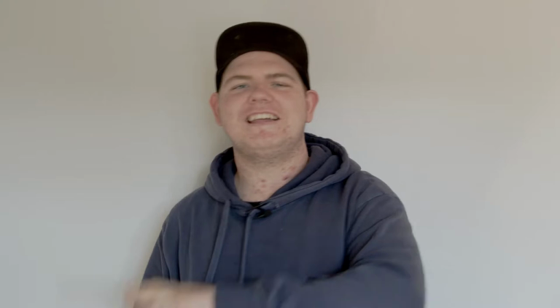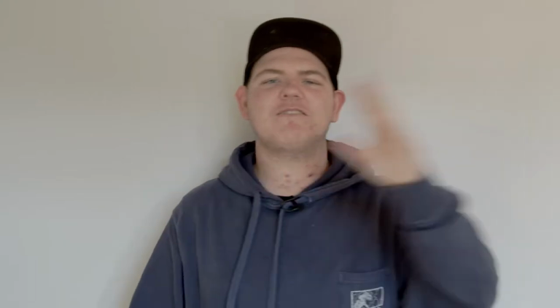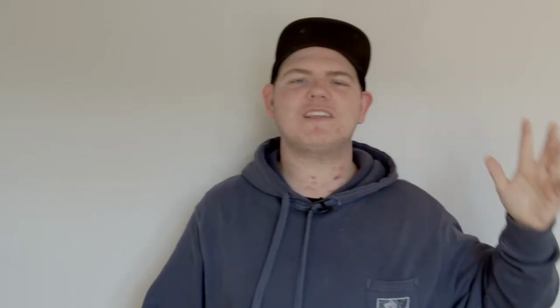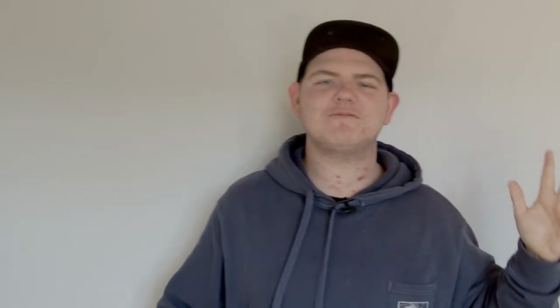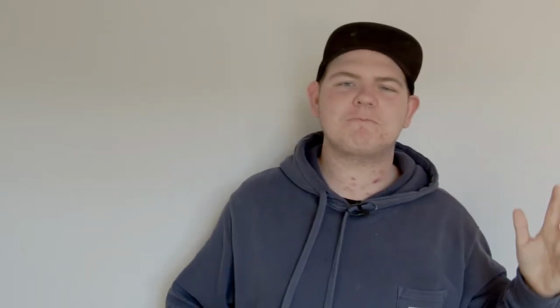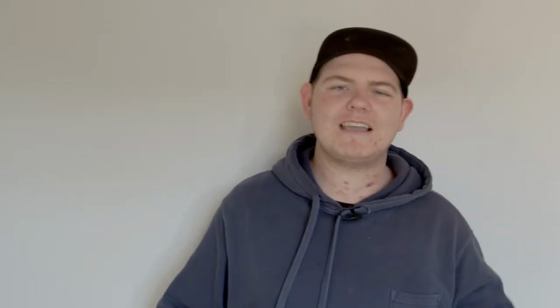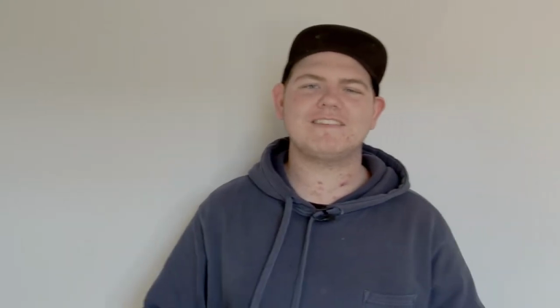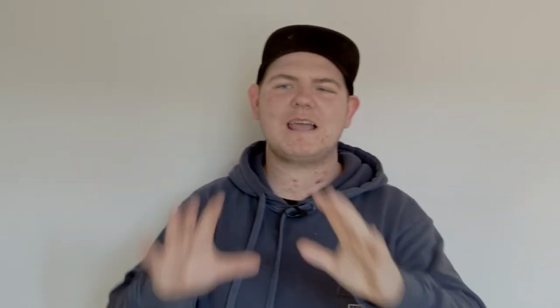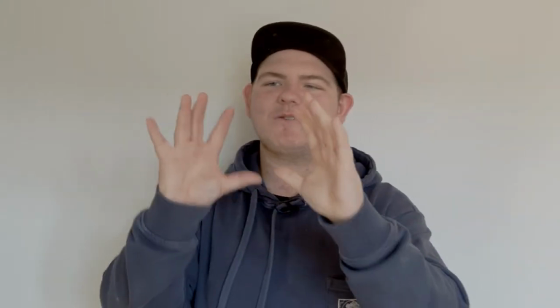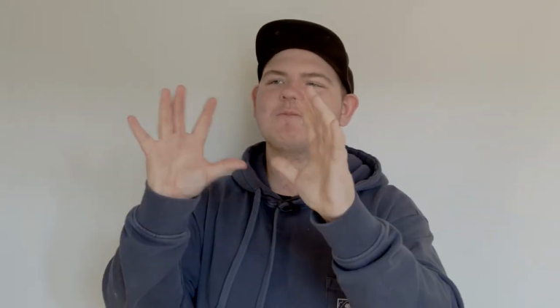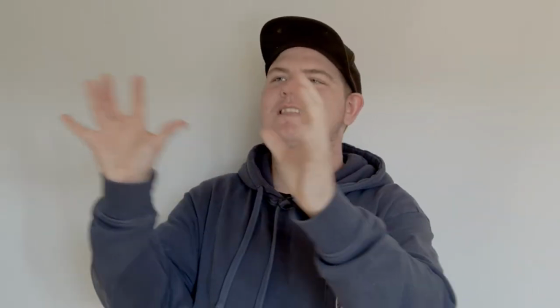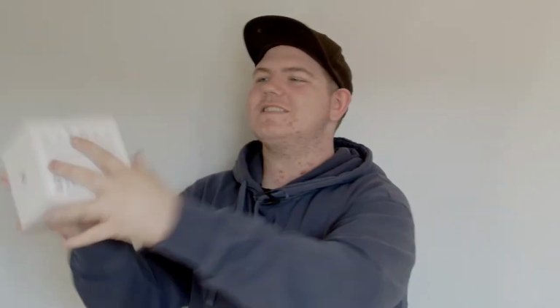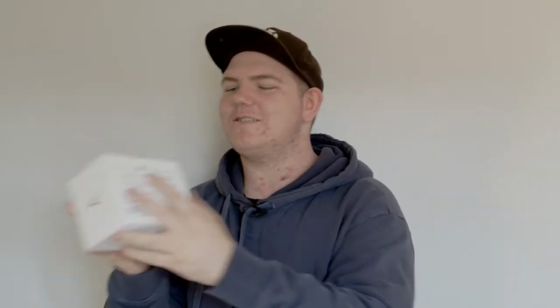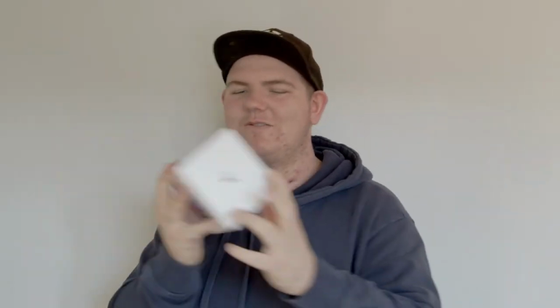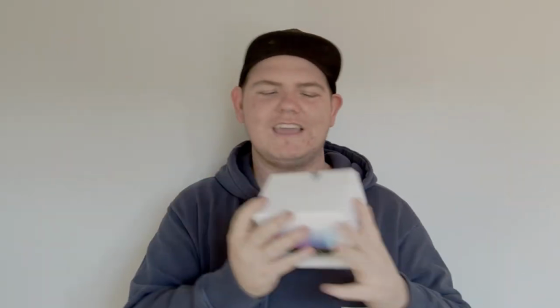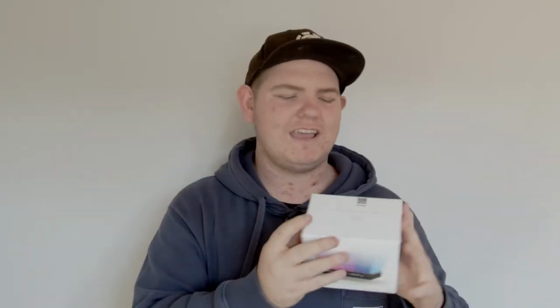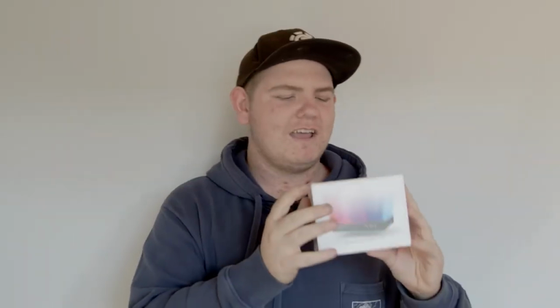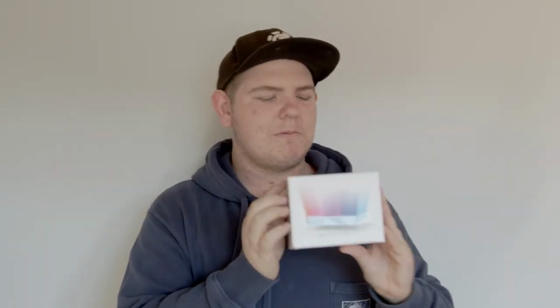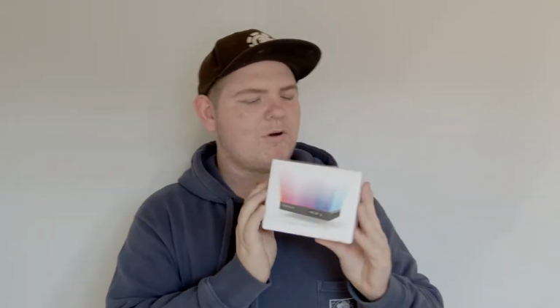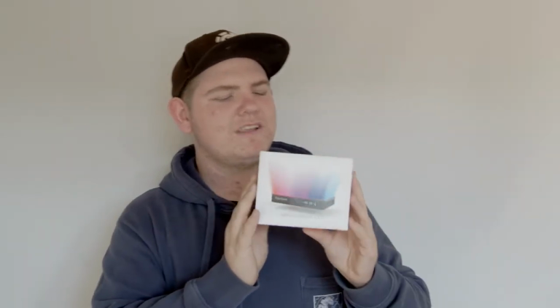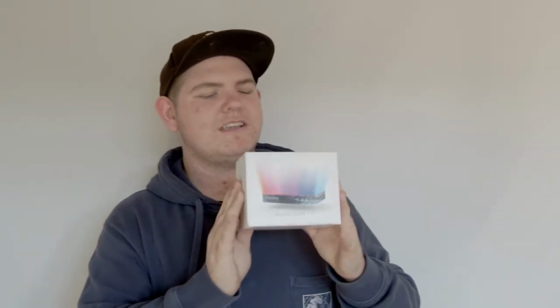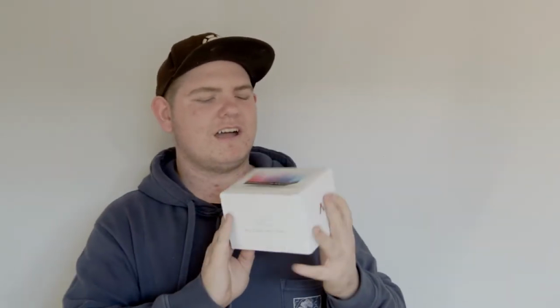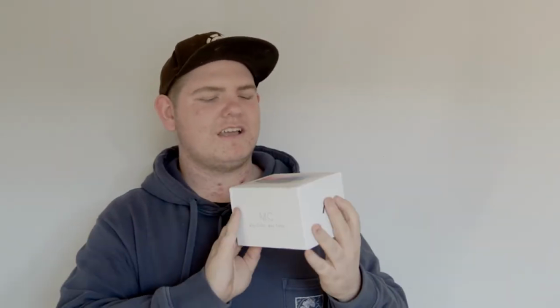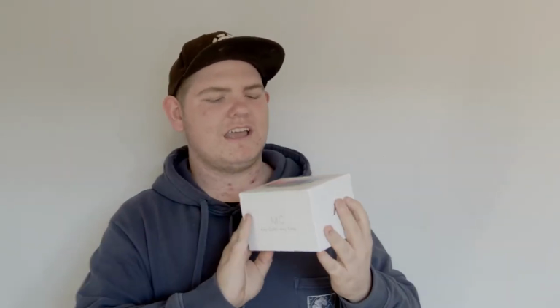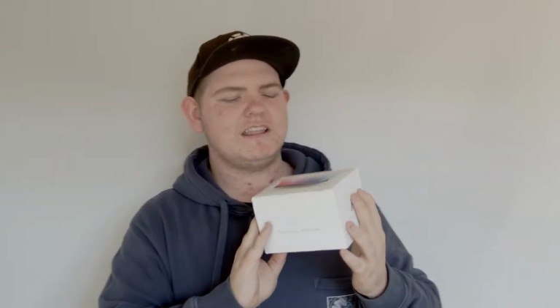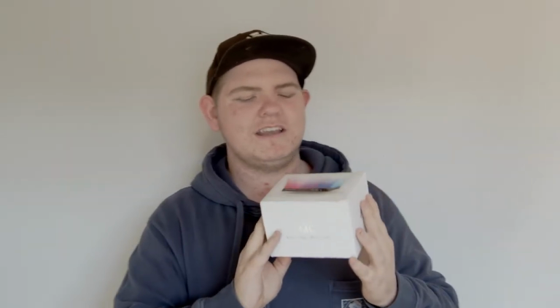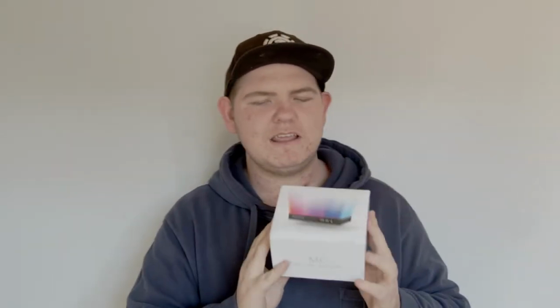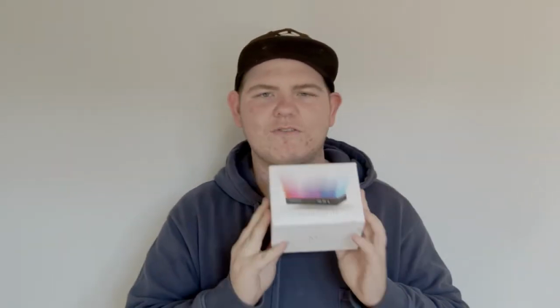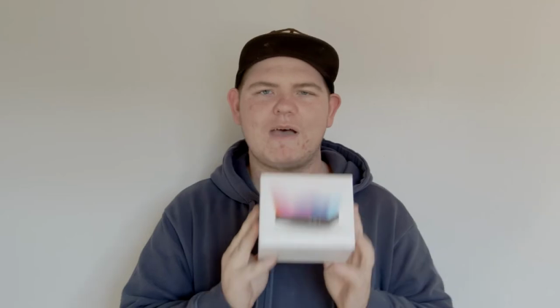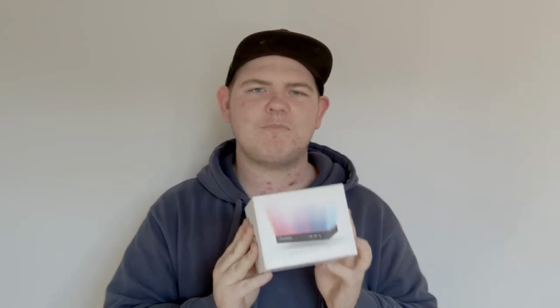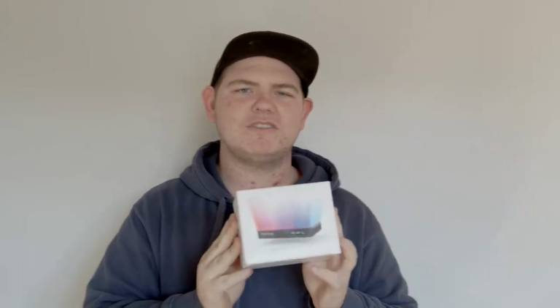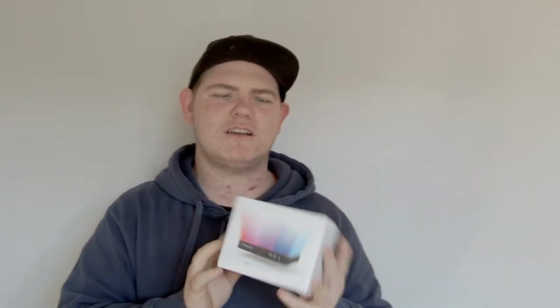Hey everybody, I'm Jack Baker and today we're talking about this little thing here — the multi-color LED from Aputure.